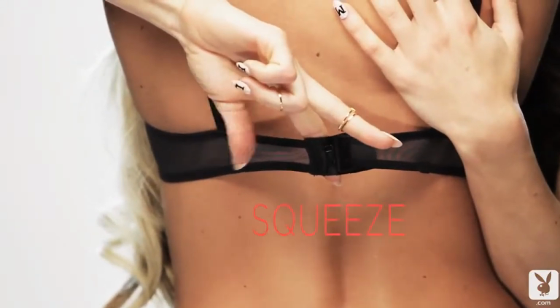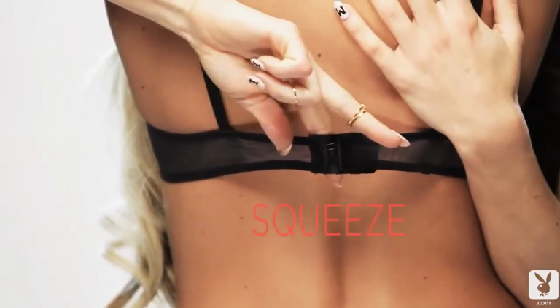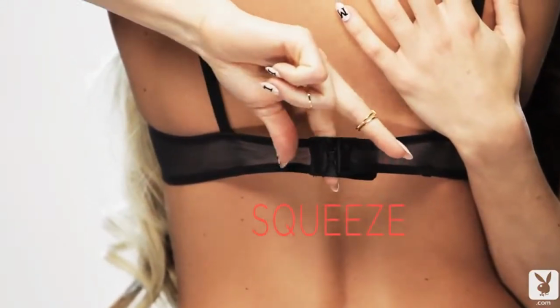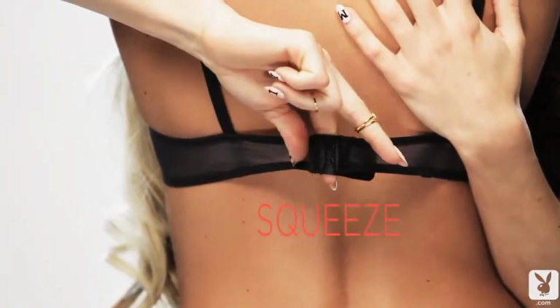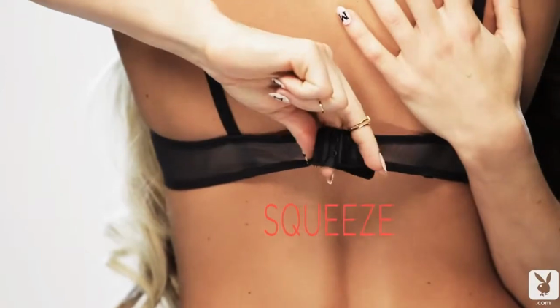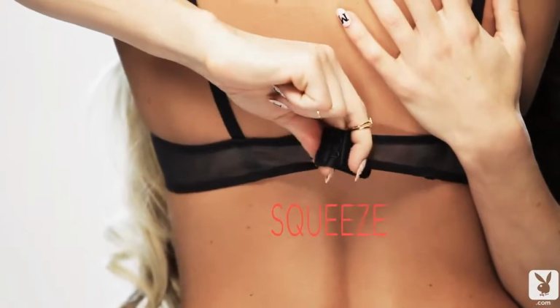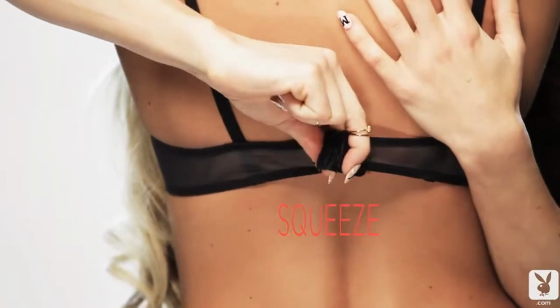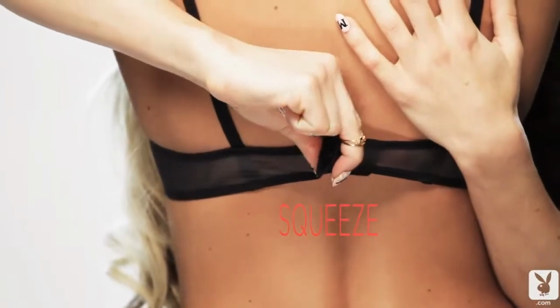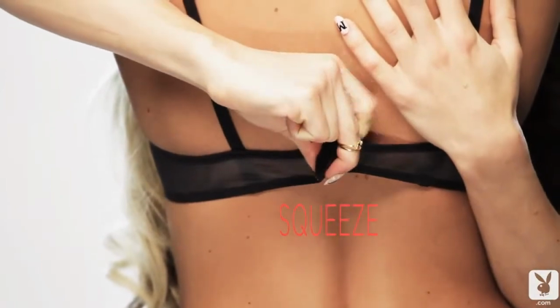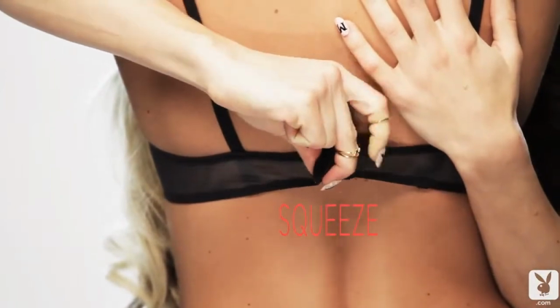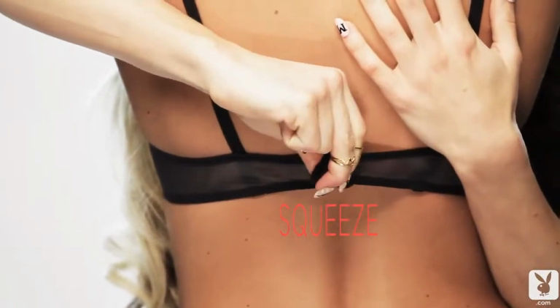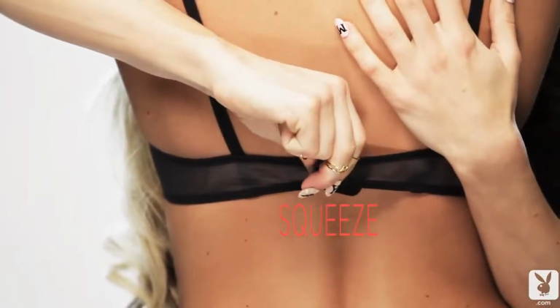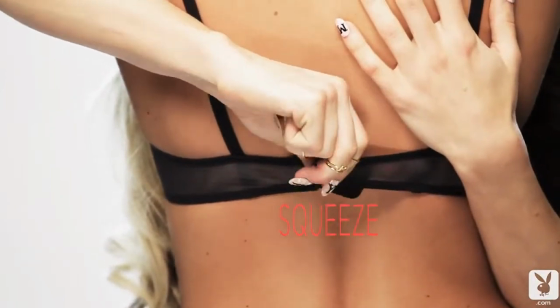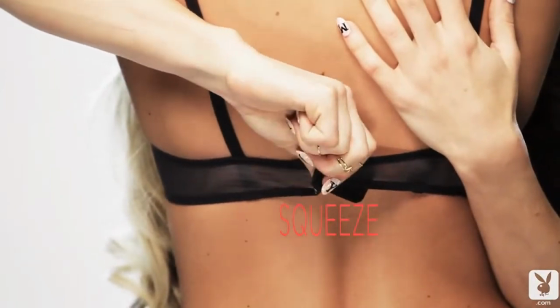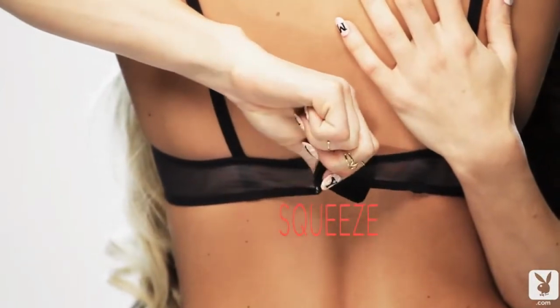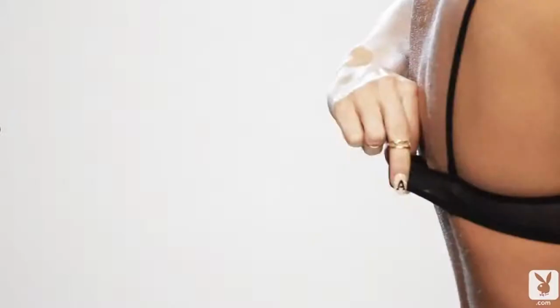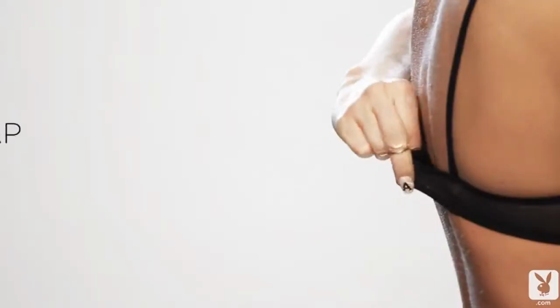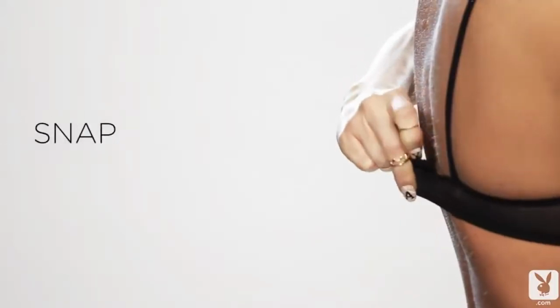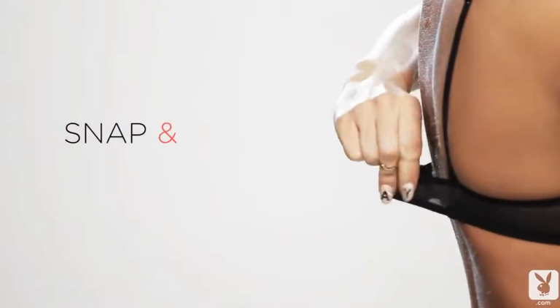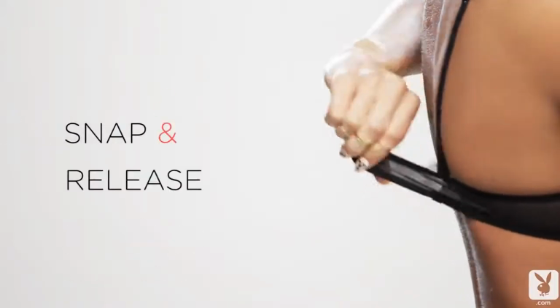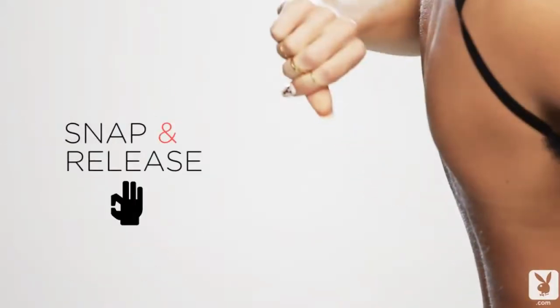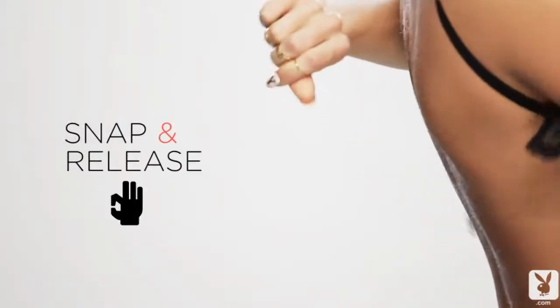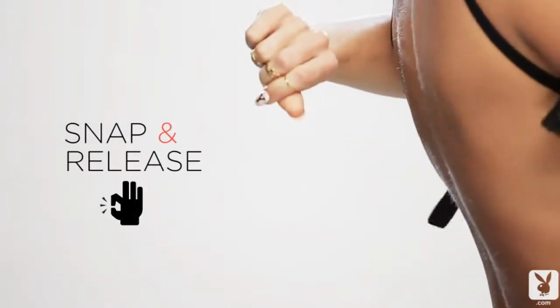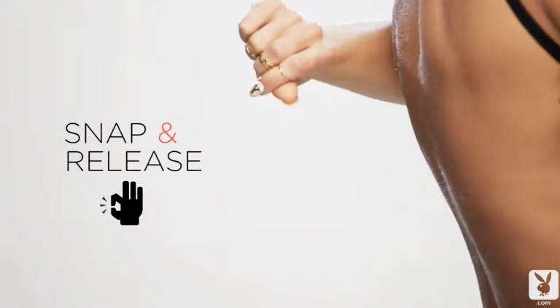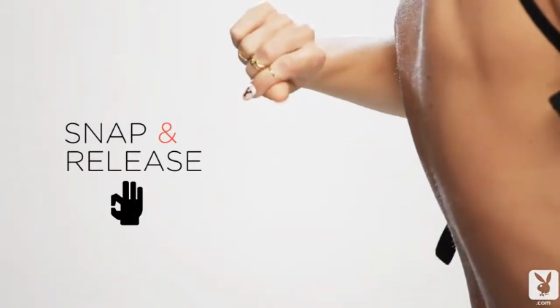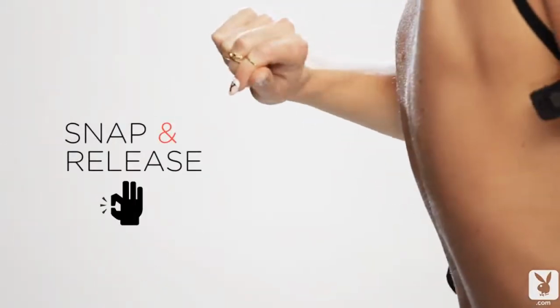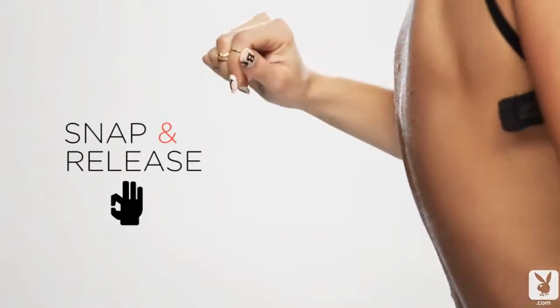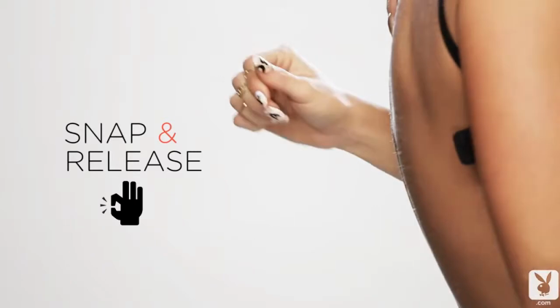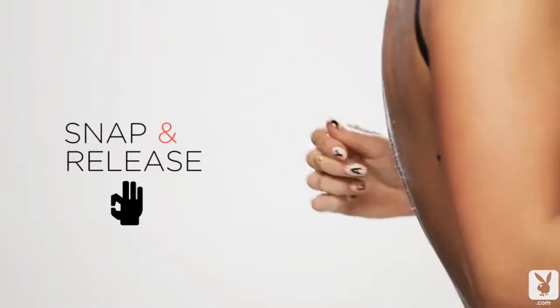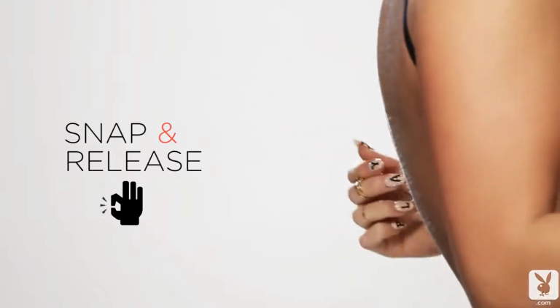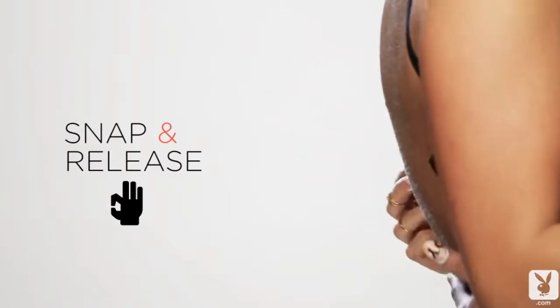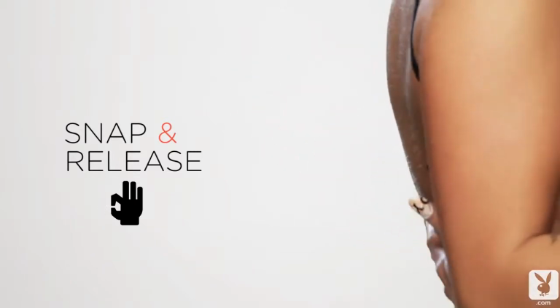squeeze the bra strap inward, folding it around your index finger. In a snapping motion, pull the hooks from the eyelets and release.